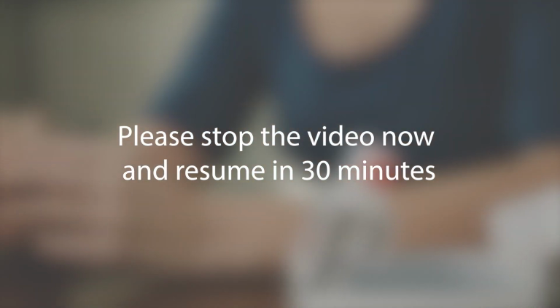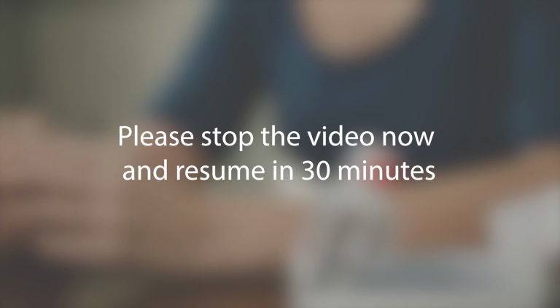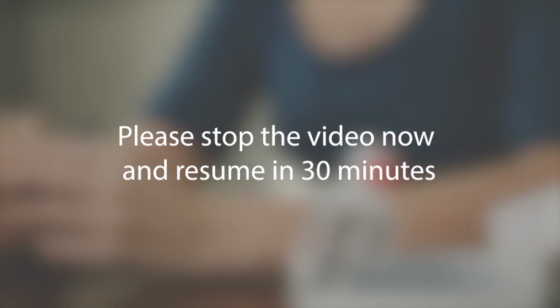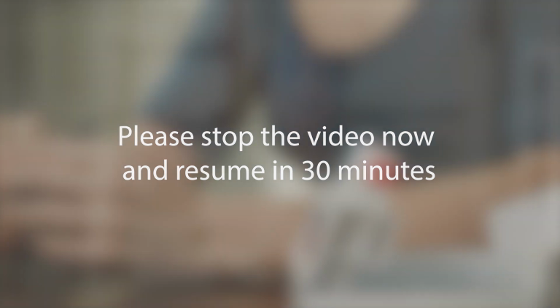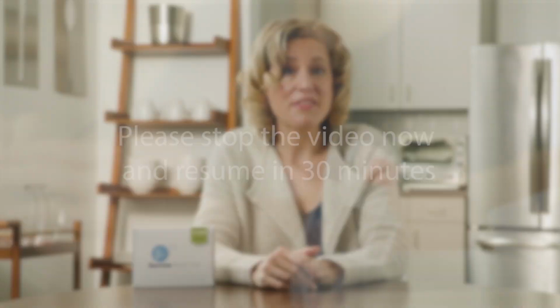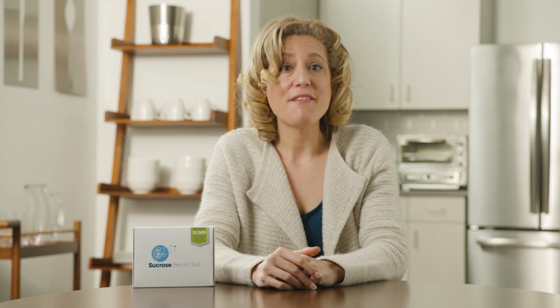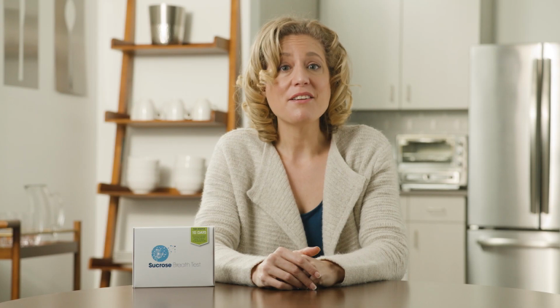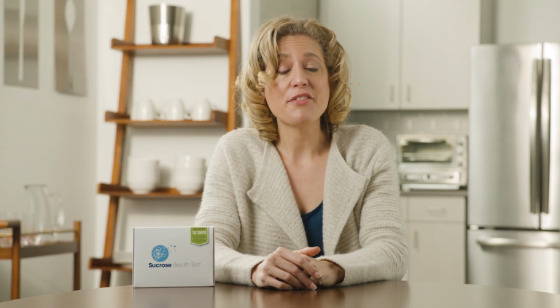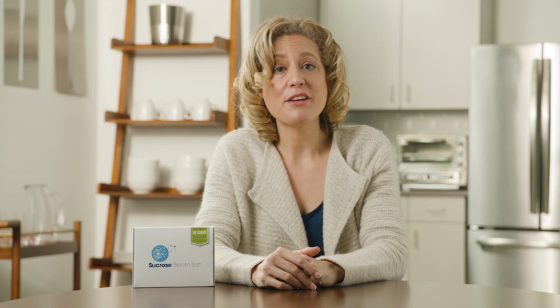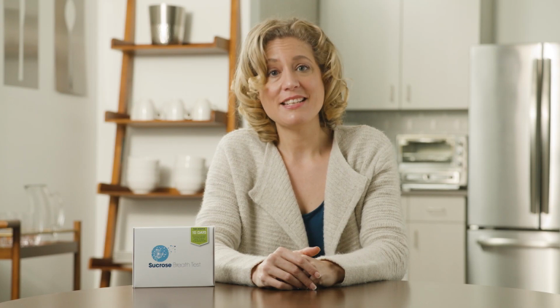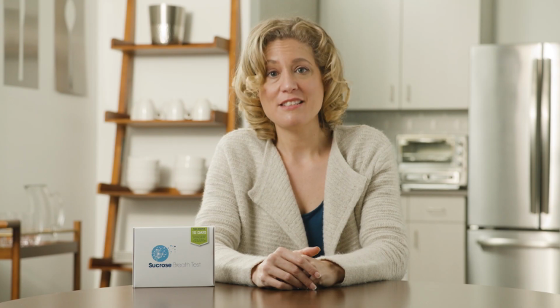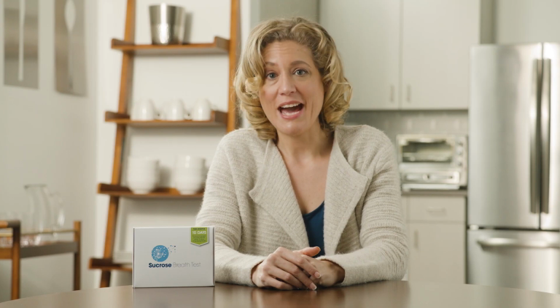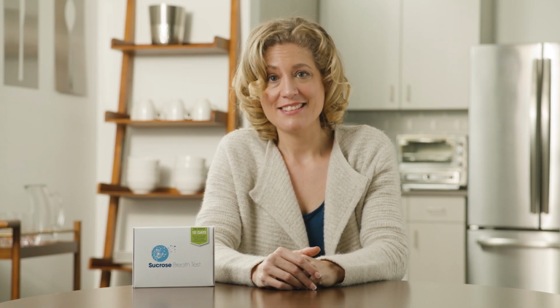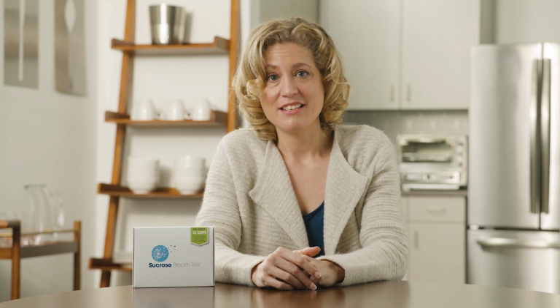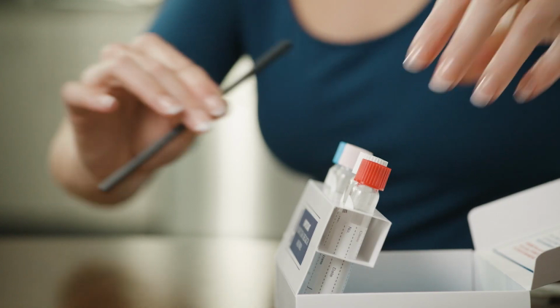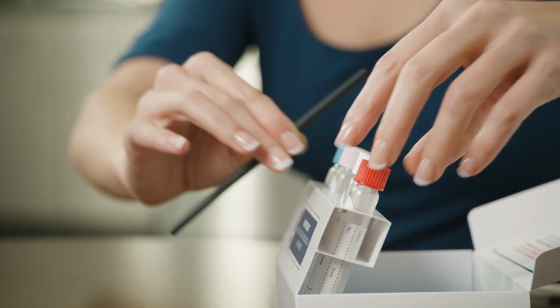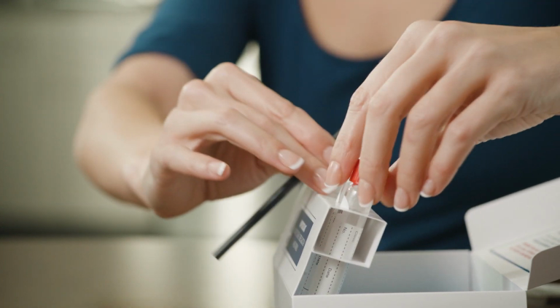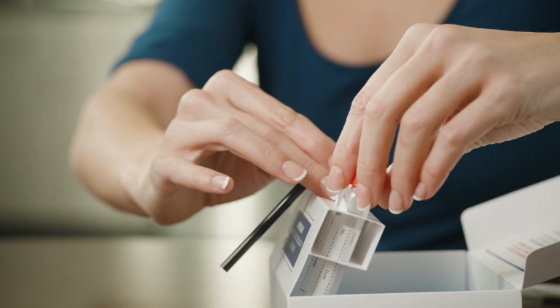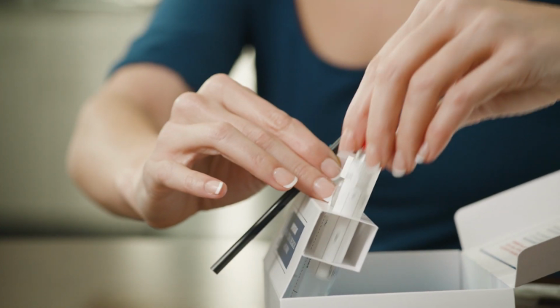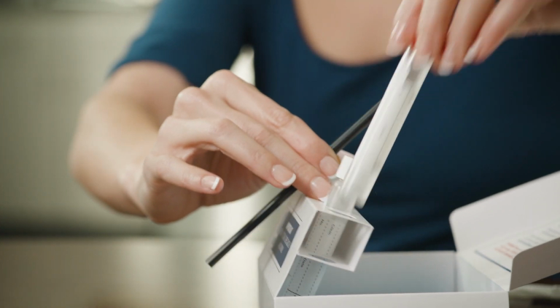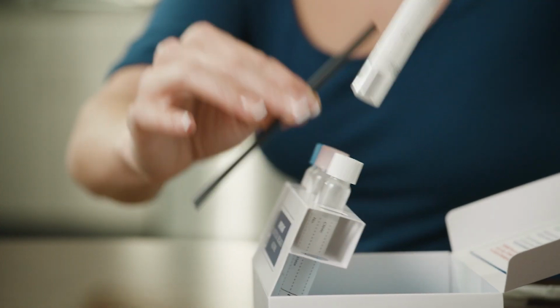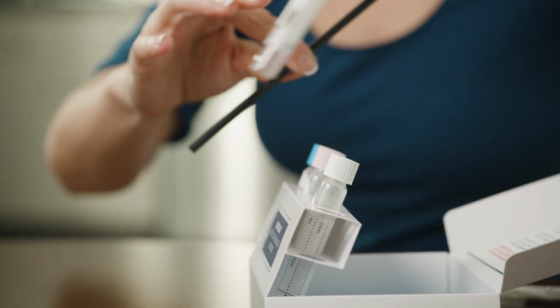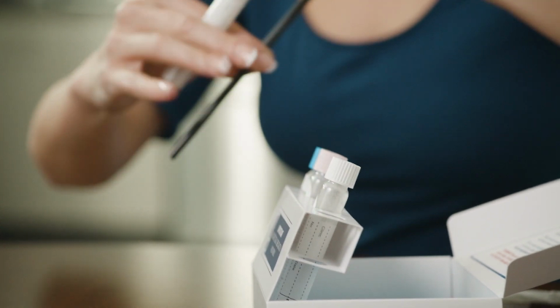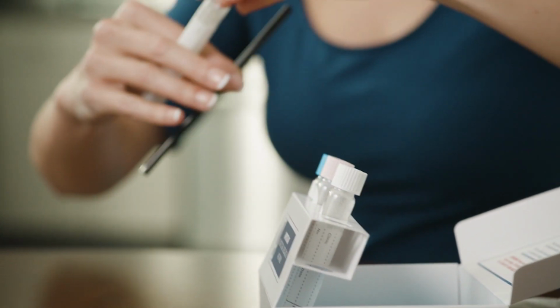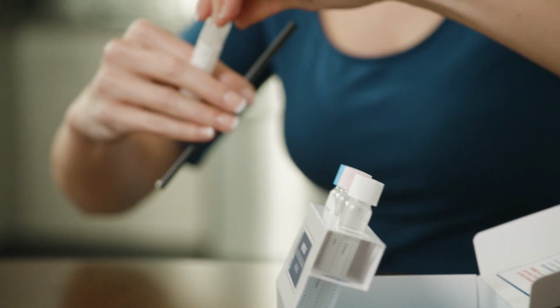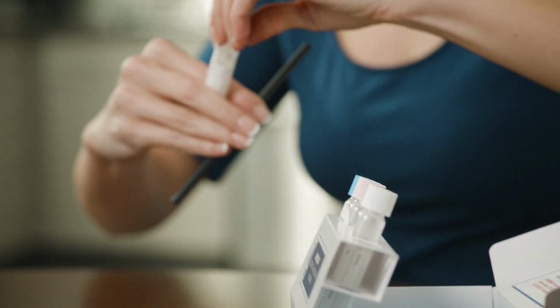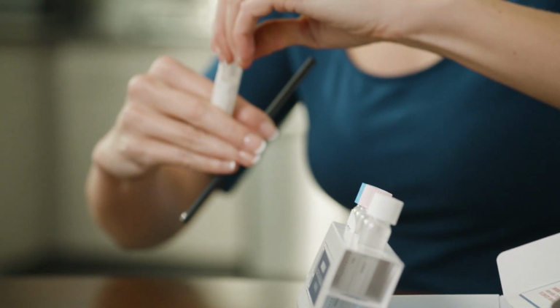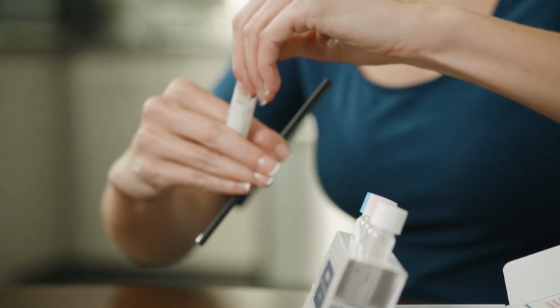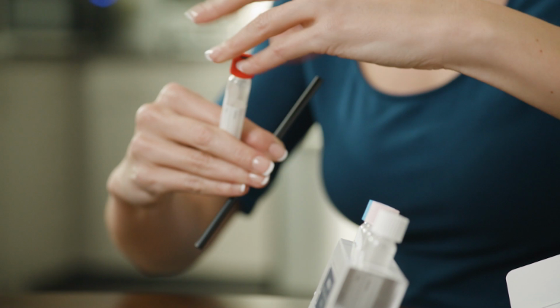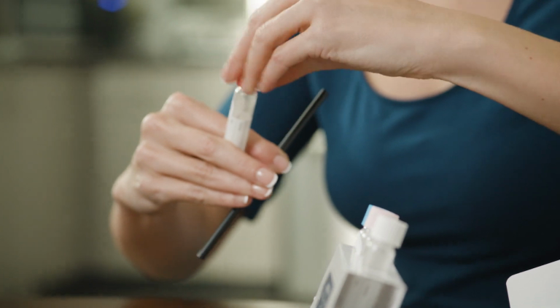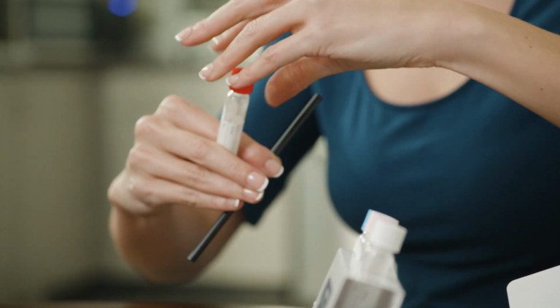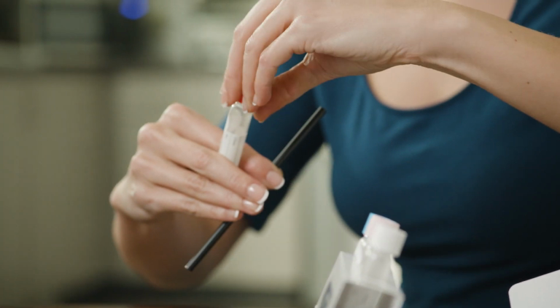Now that the final 30 minutes has passed, repeat the process with the last test tube labeled 90 min.